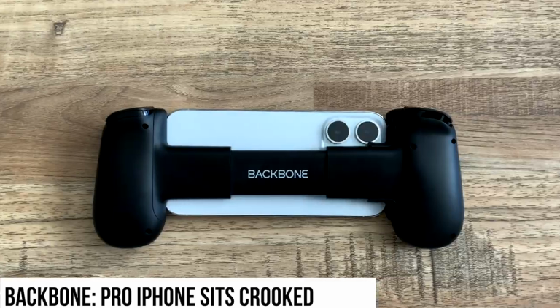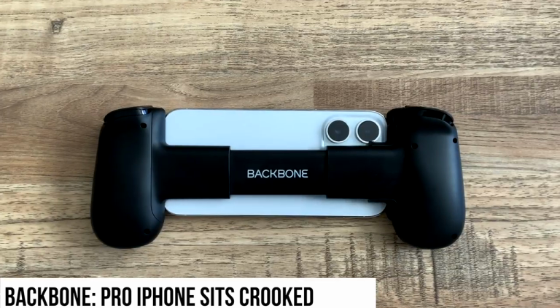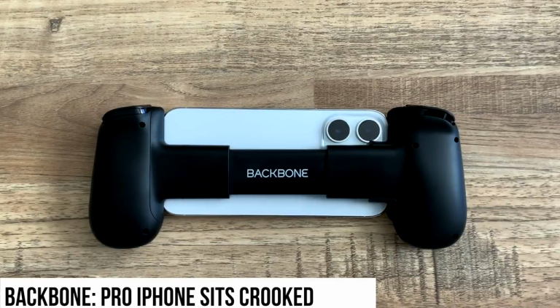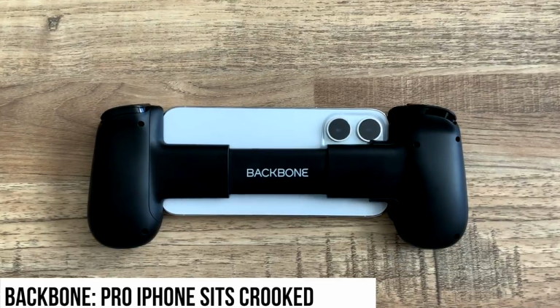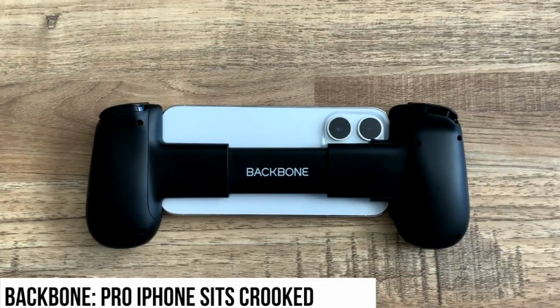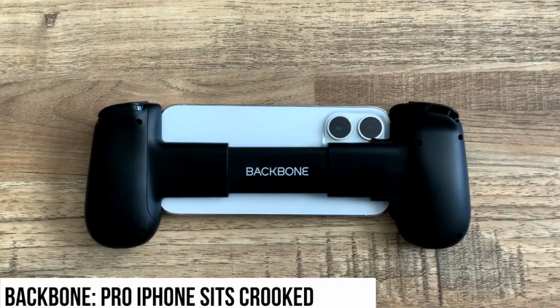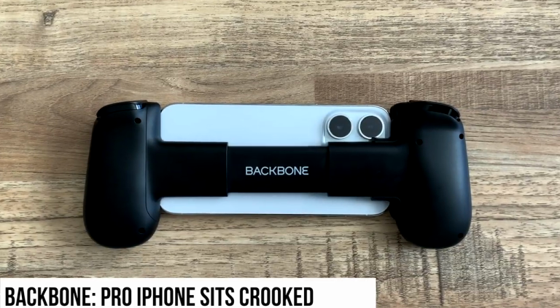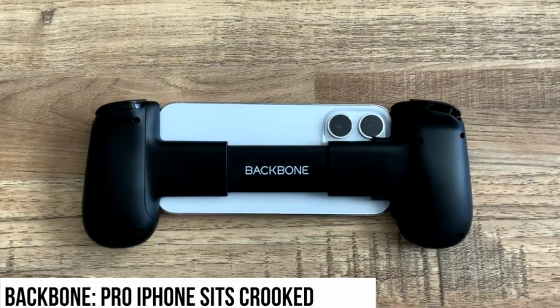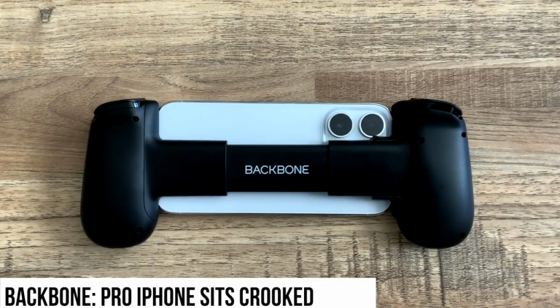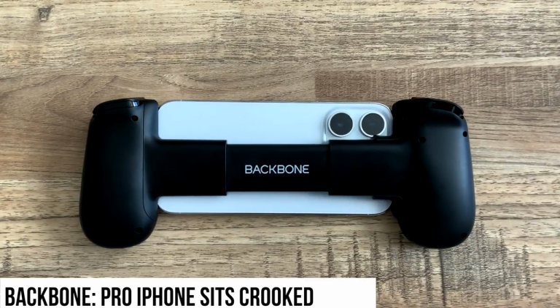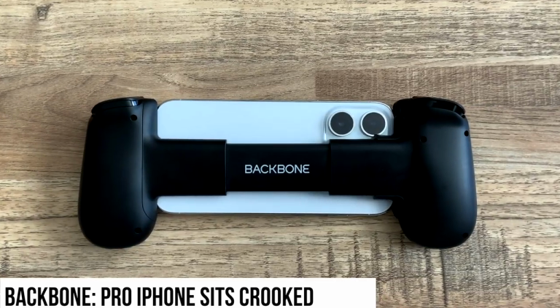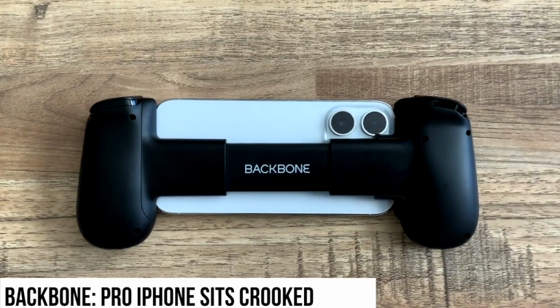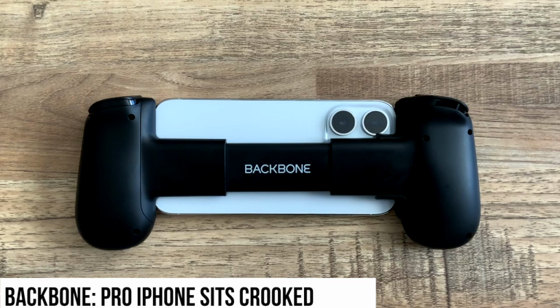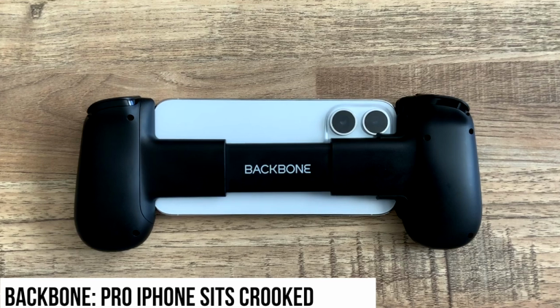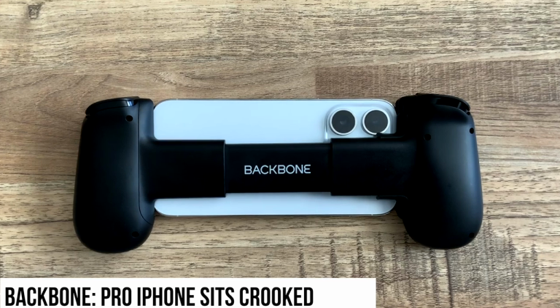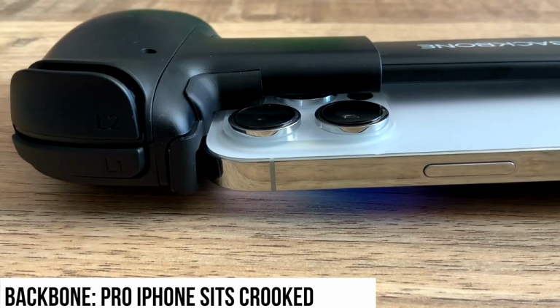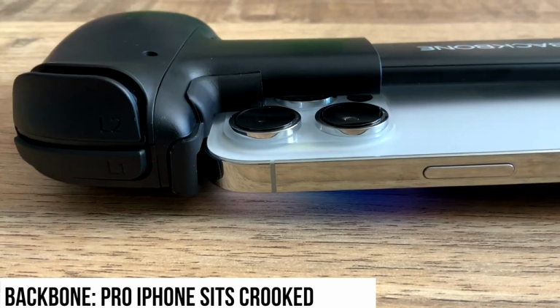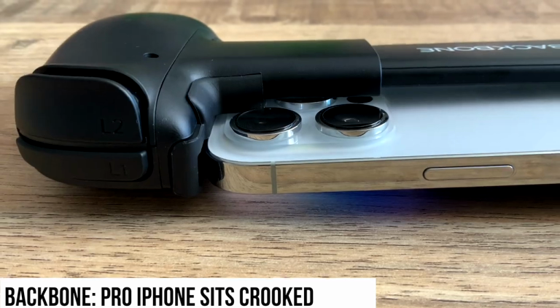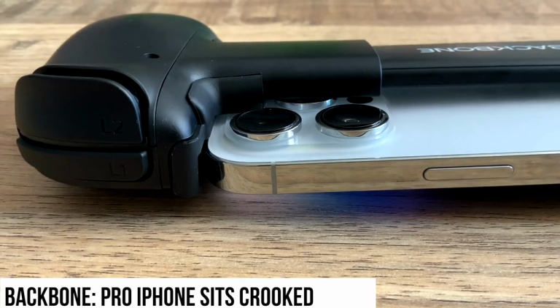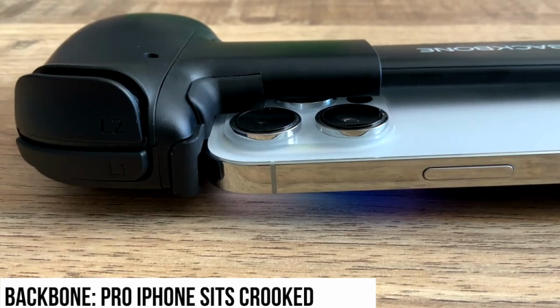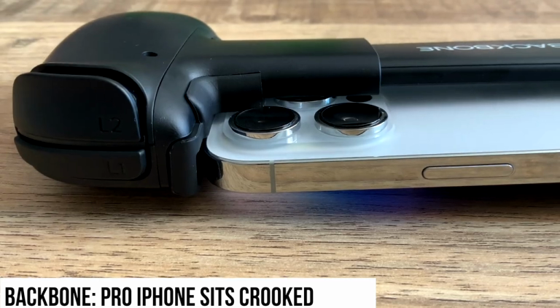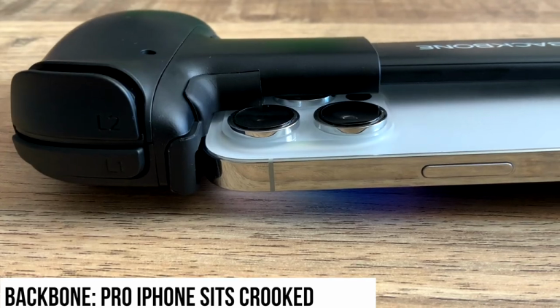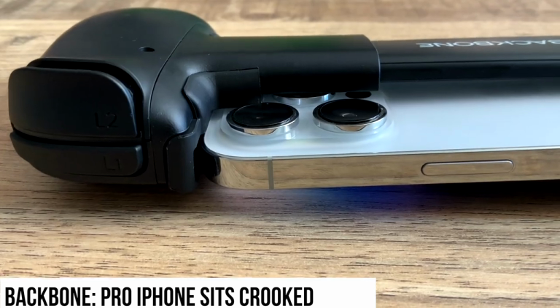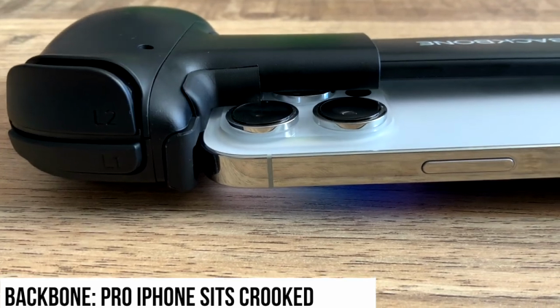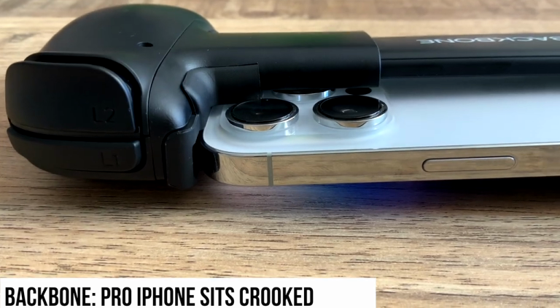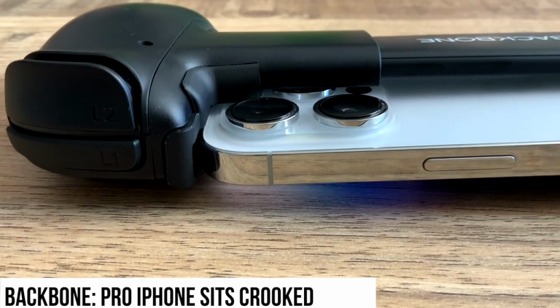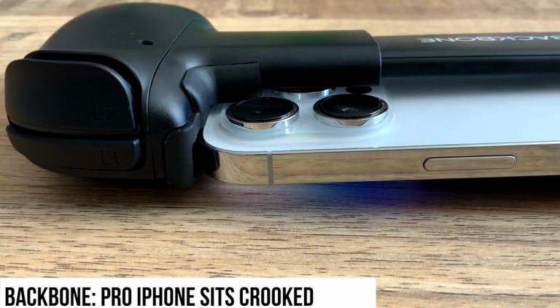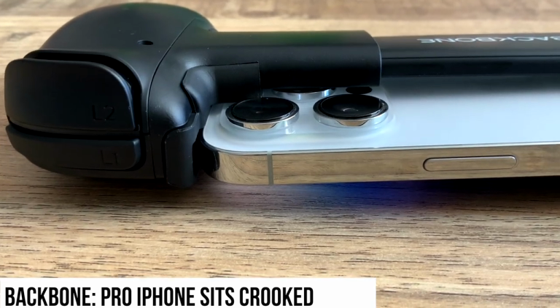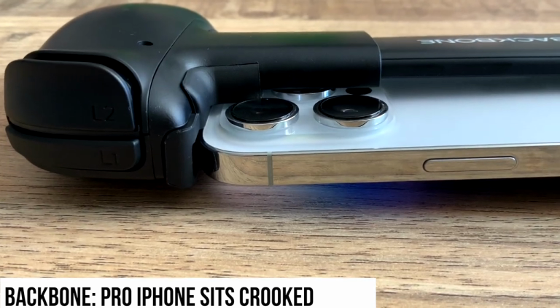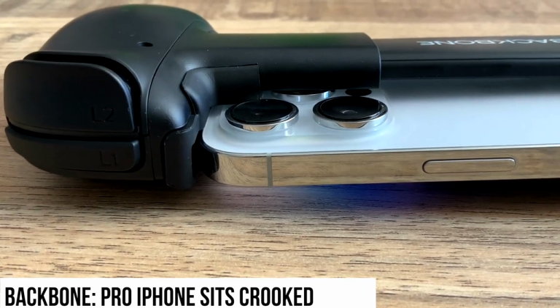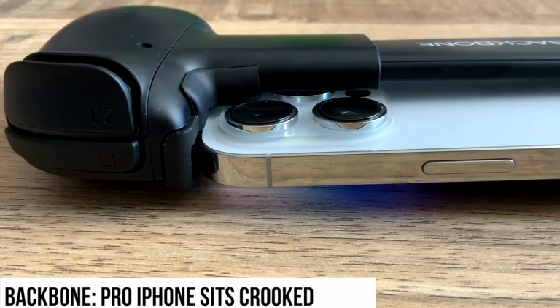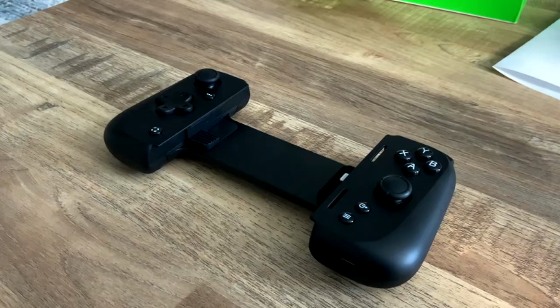Here's a look at the back, and here's another look at the adapter making enough space for the camera.